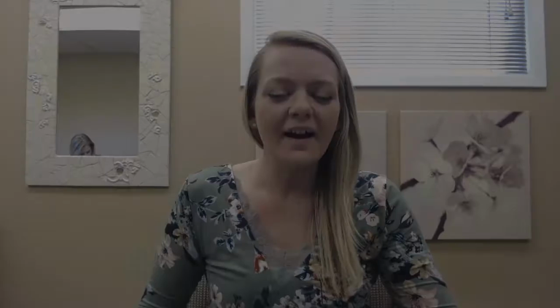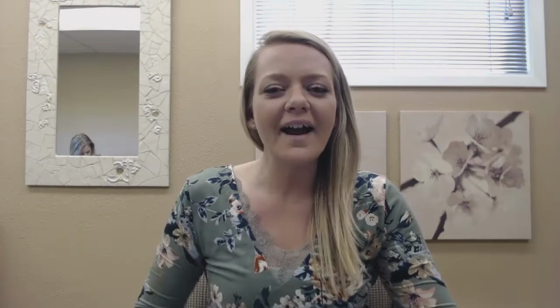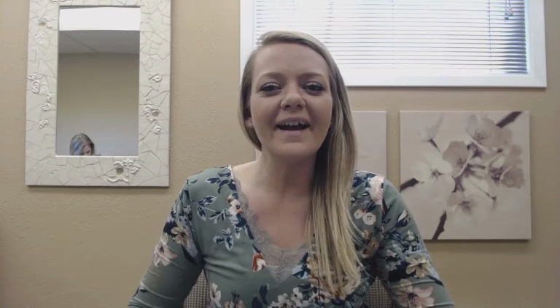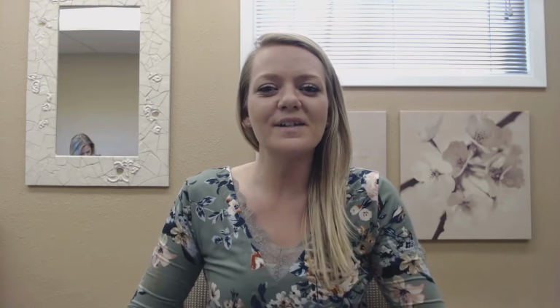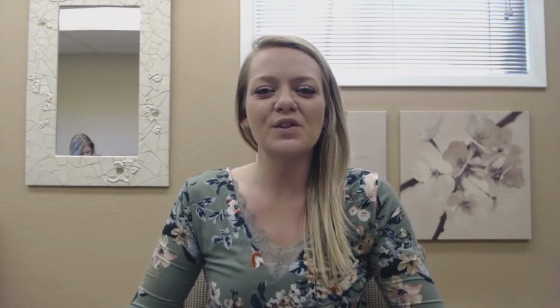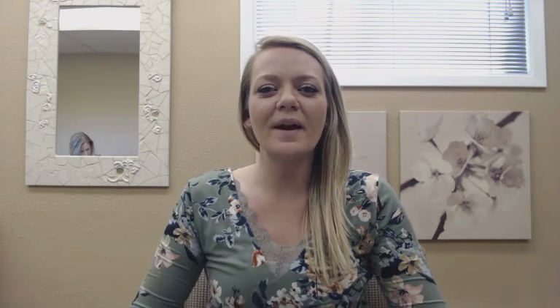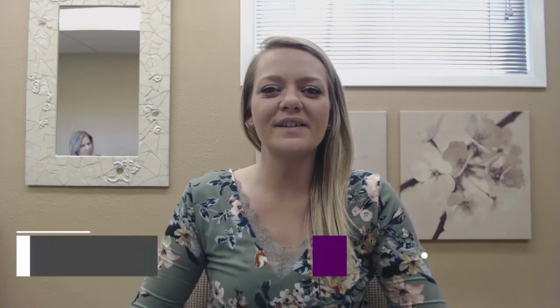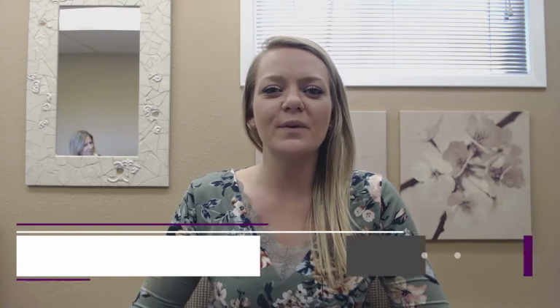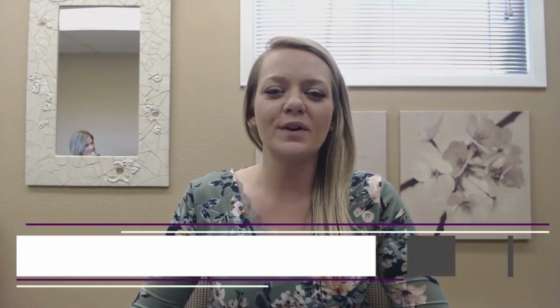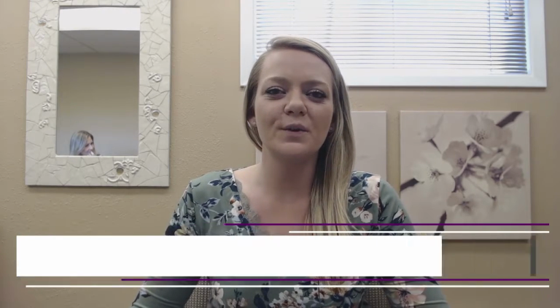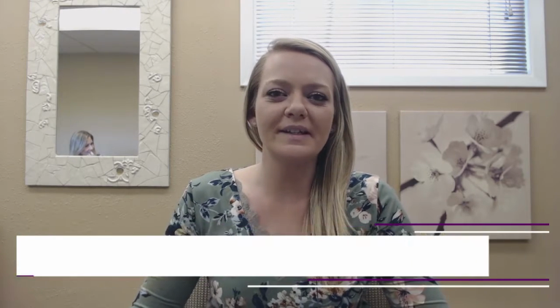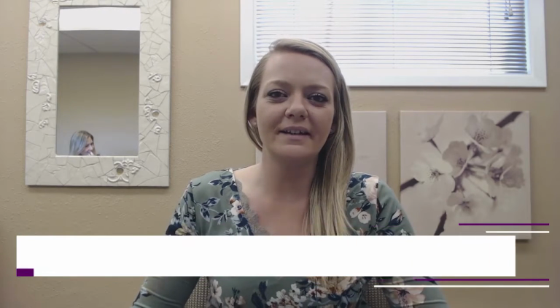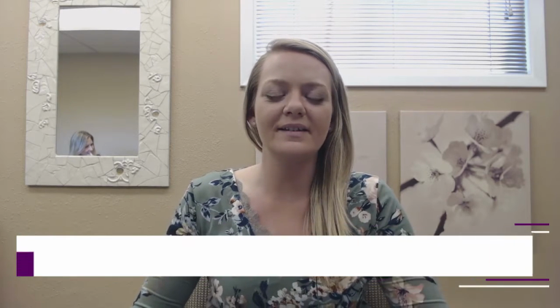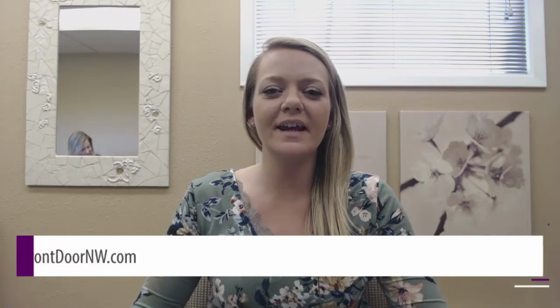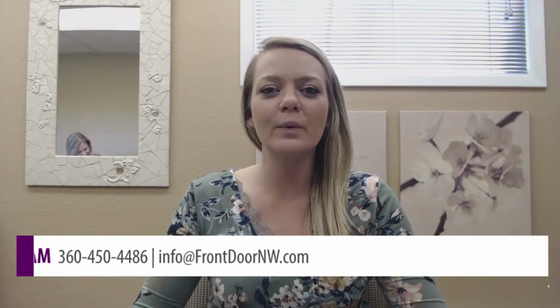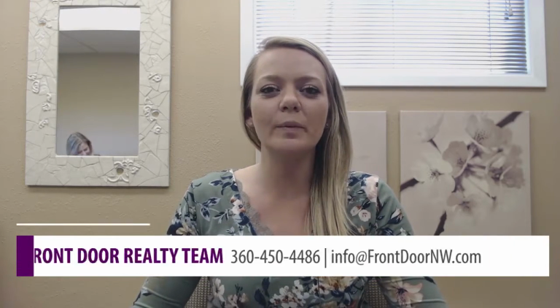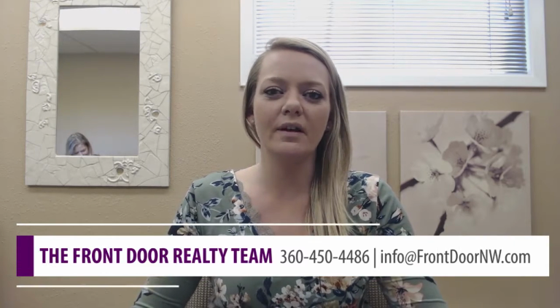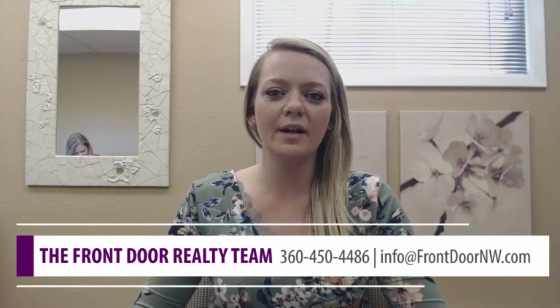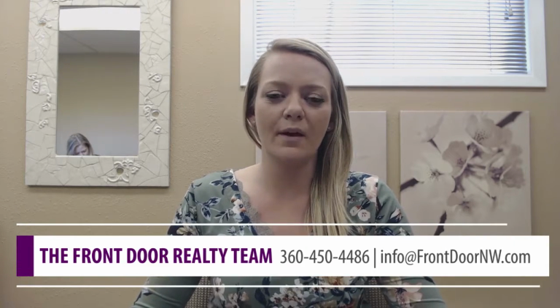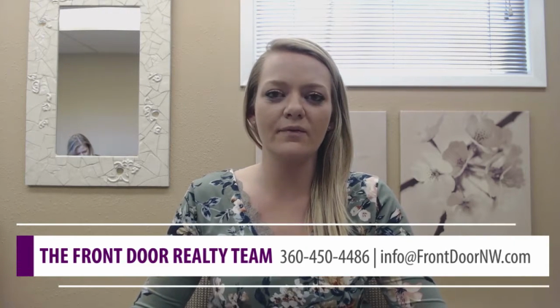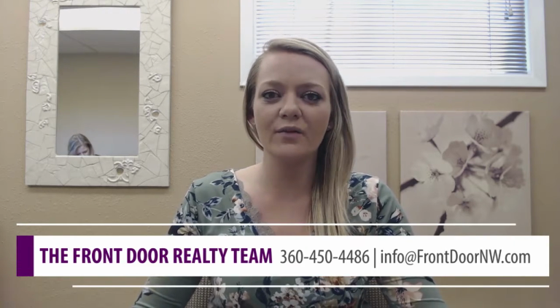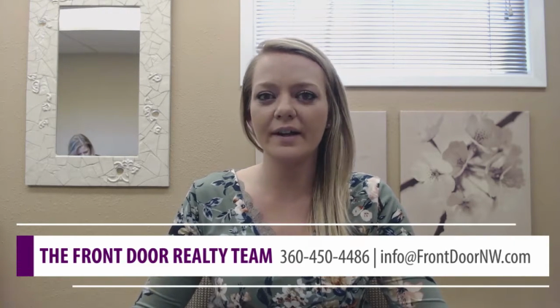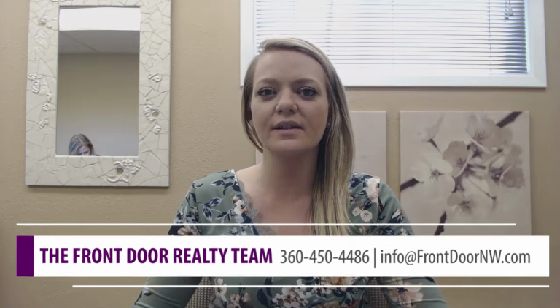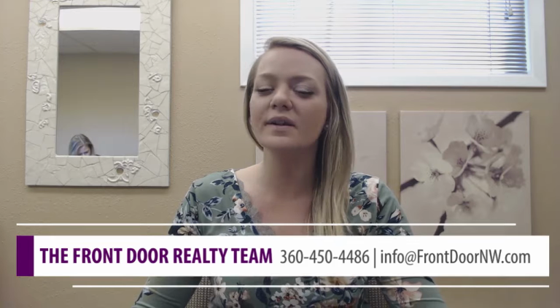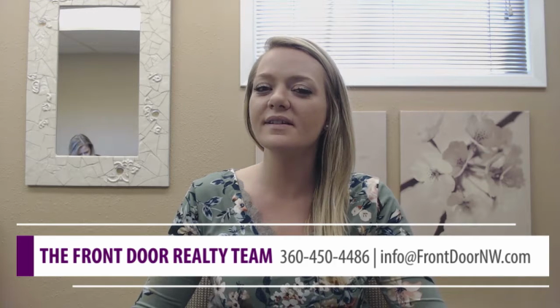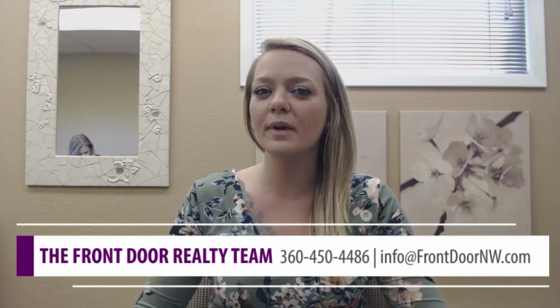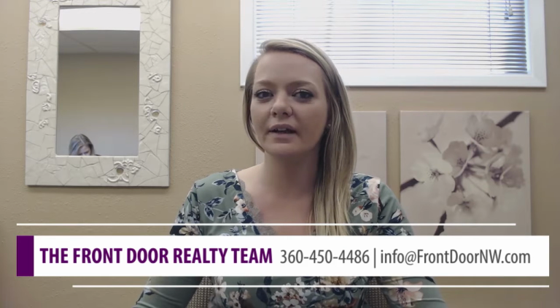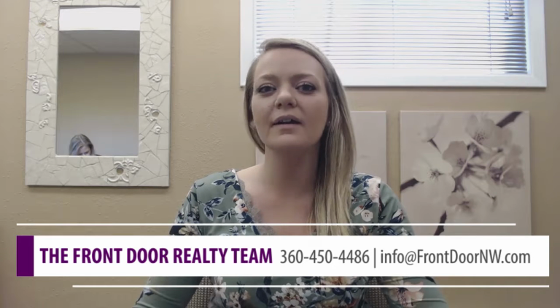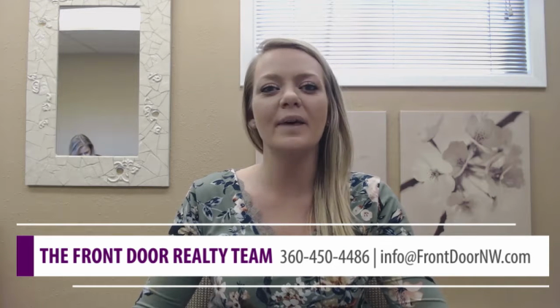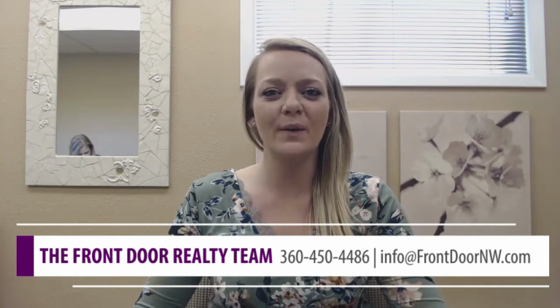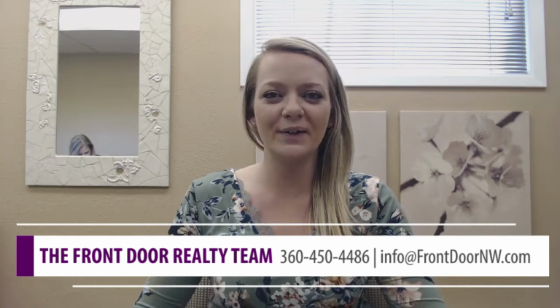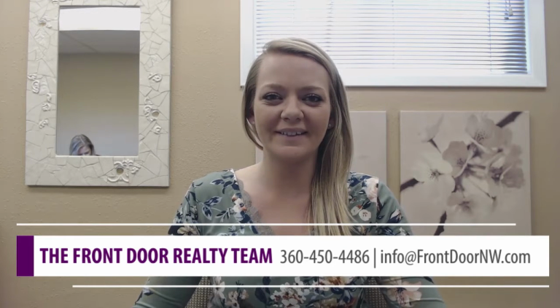Hi guys, Michelle Meyers here with Front Door Realty. Today we will be talking about five ways you can save money by going green.